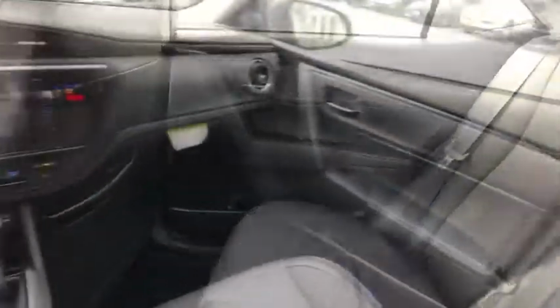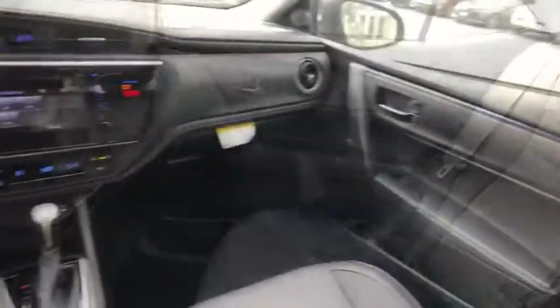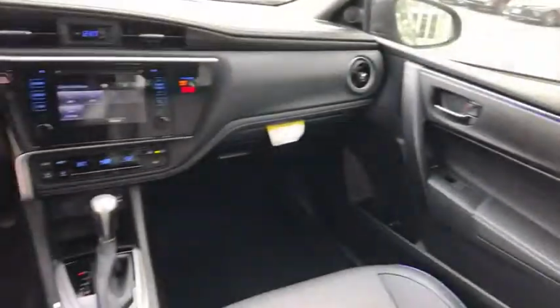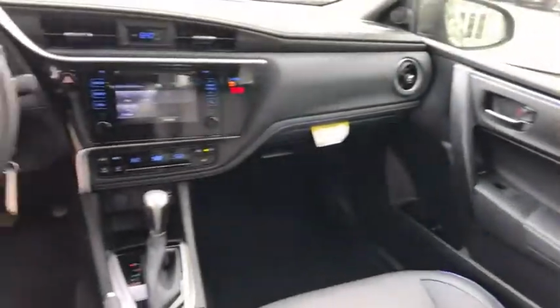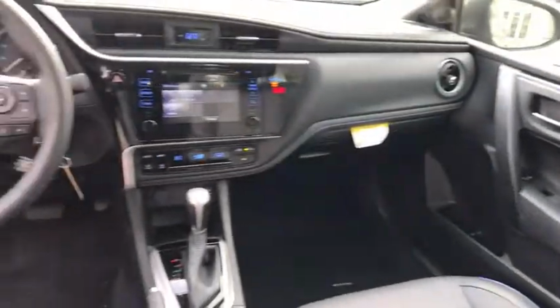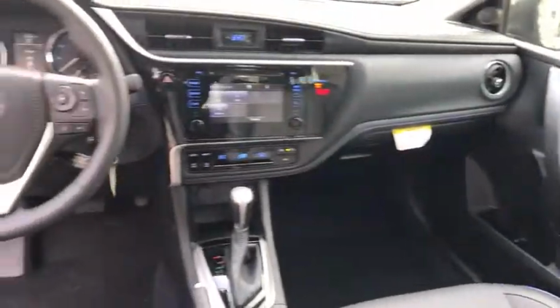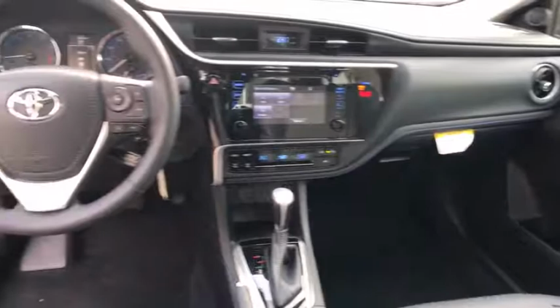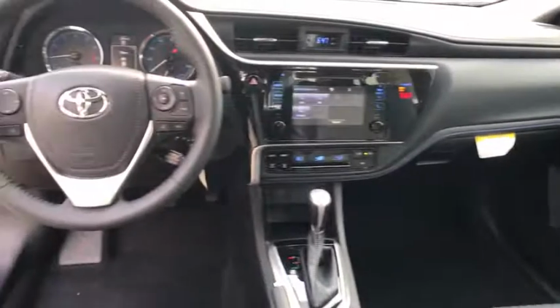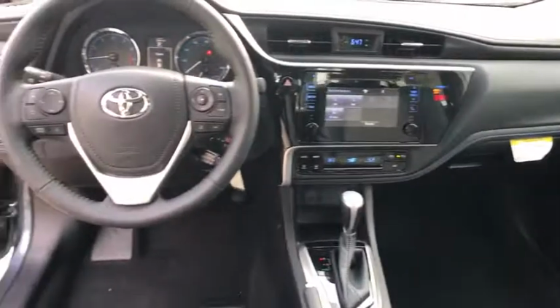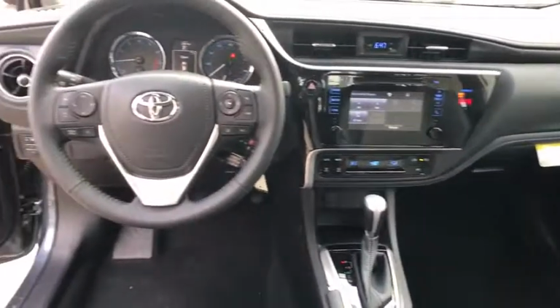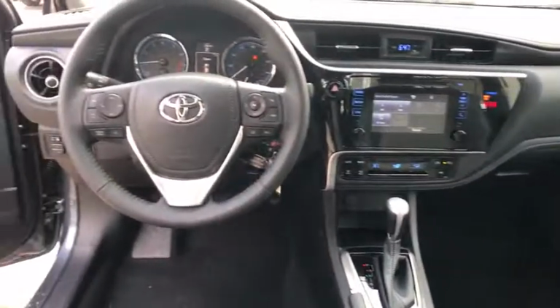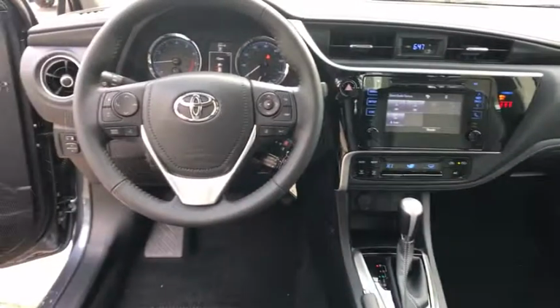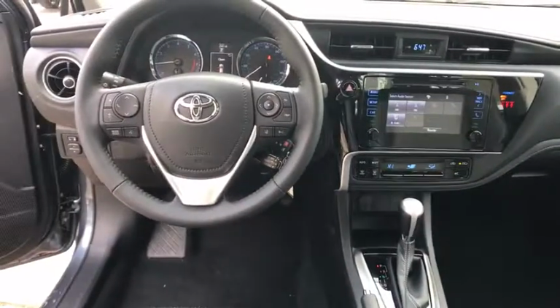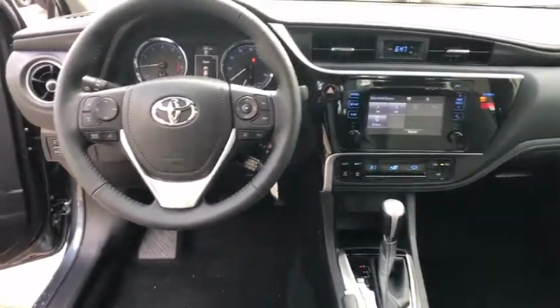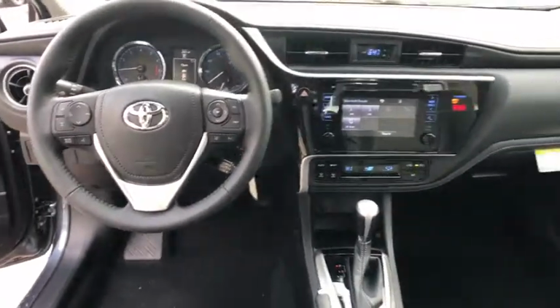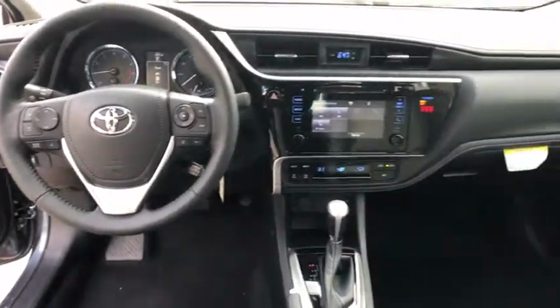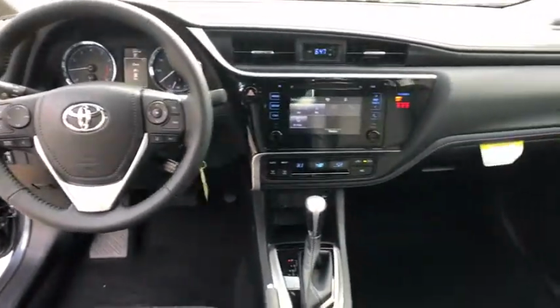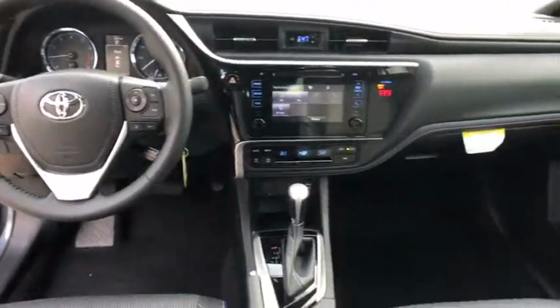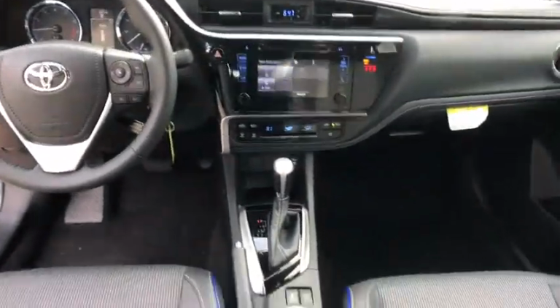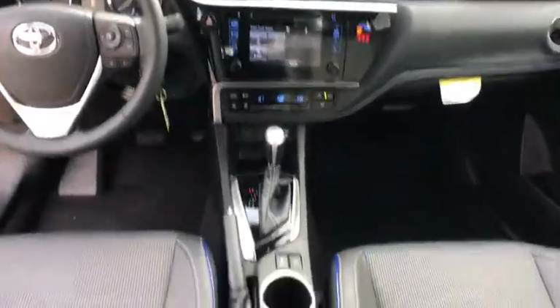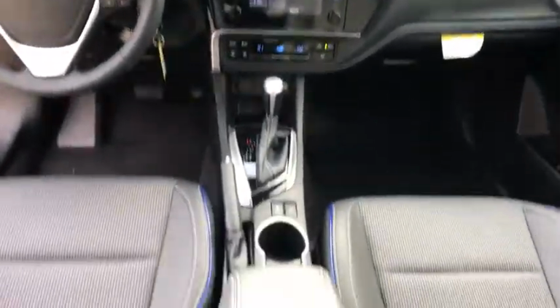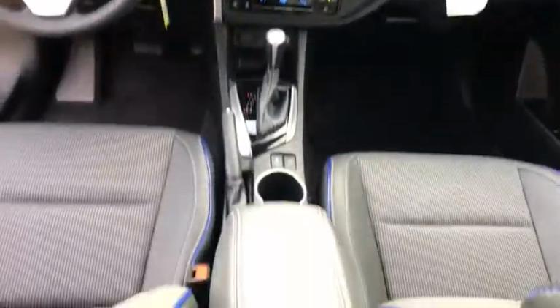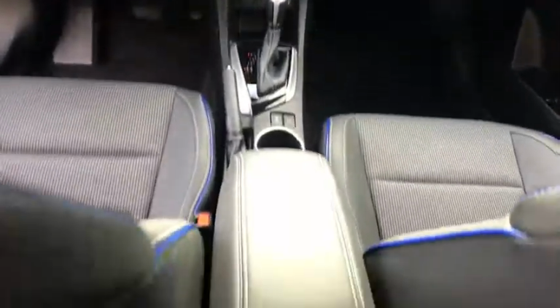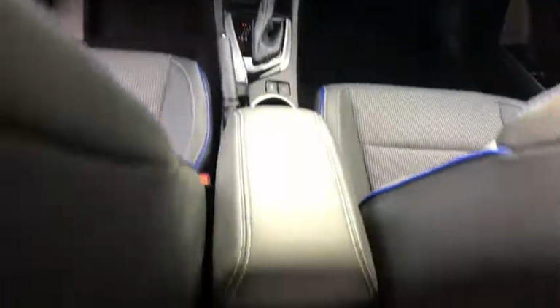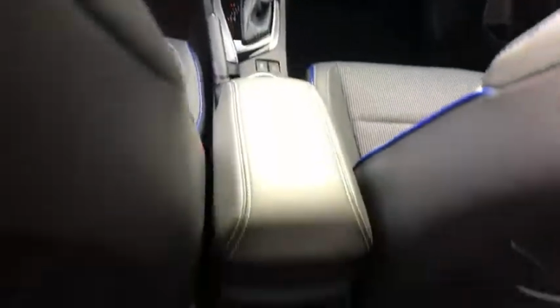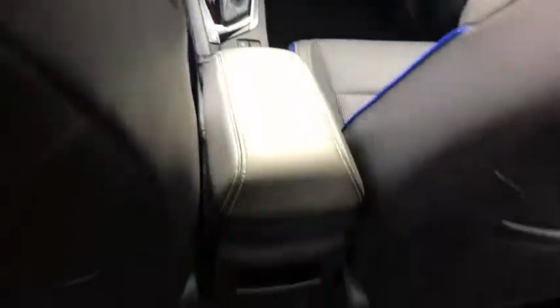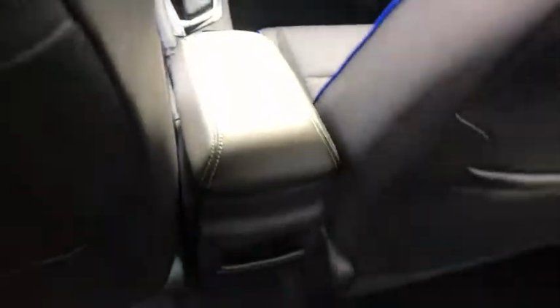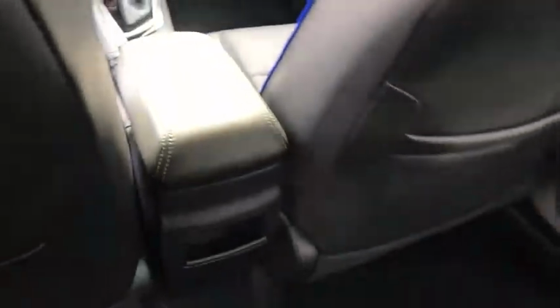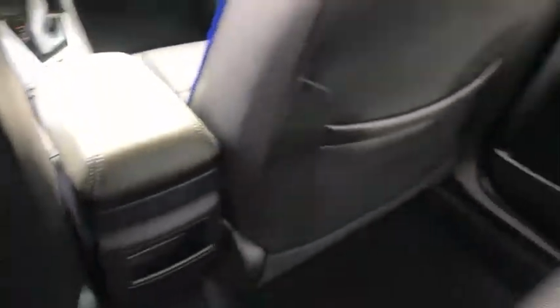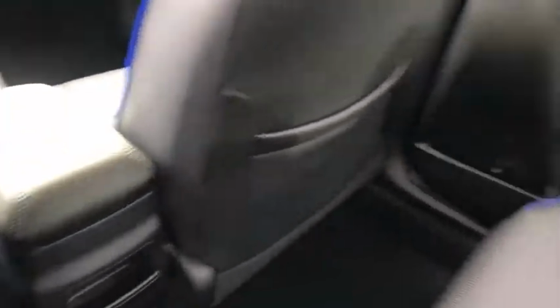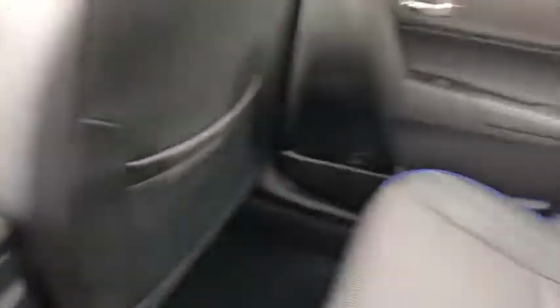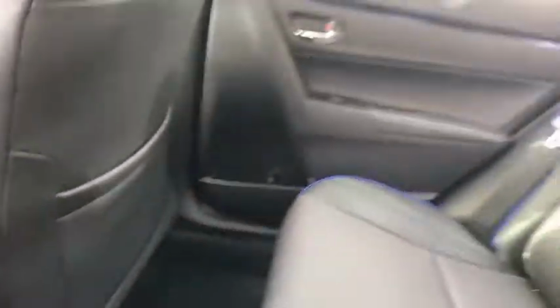Leather-wrapped steering wheel, Bluetooth, adjustable steering wheel, power steering, floor mats, cruise control.